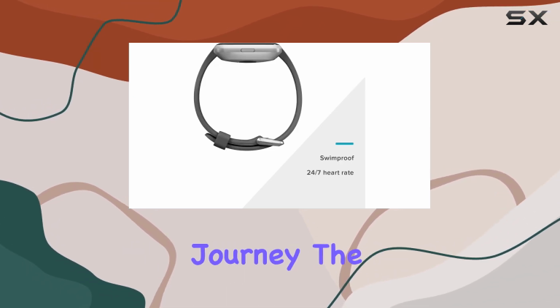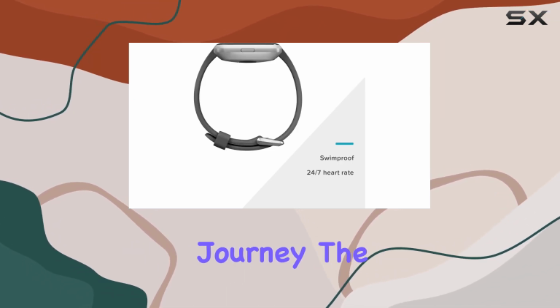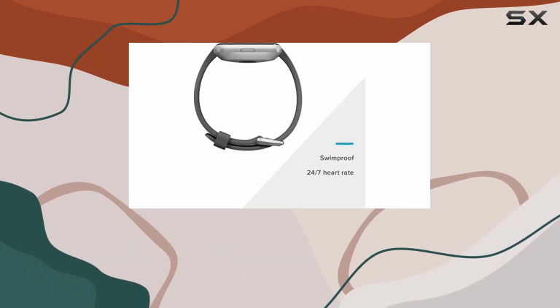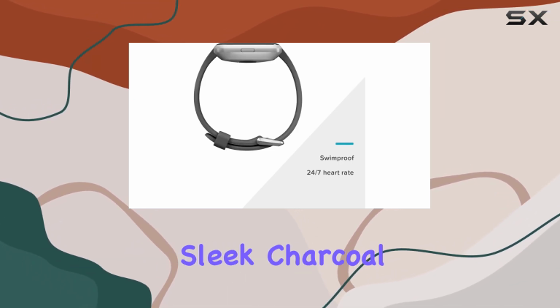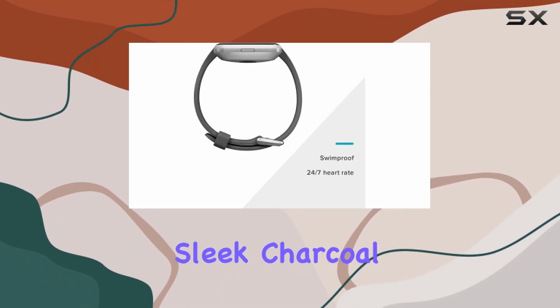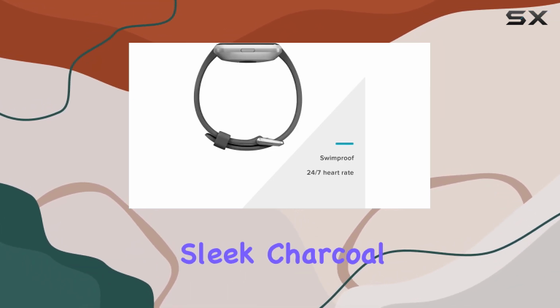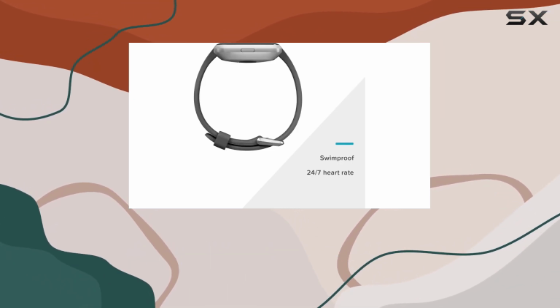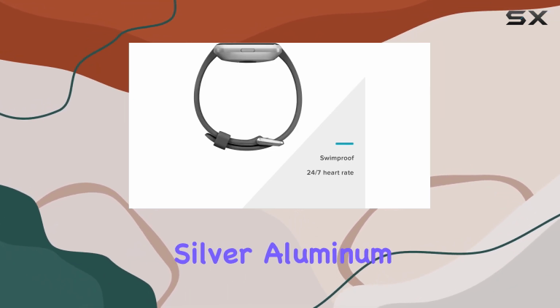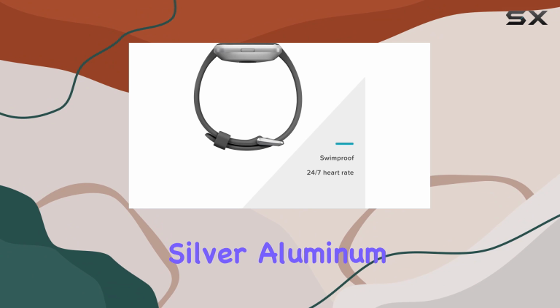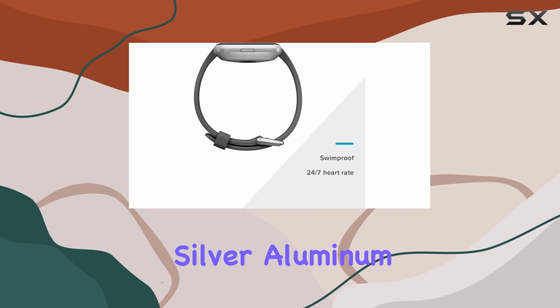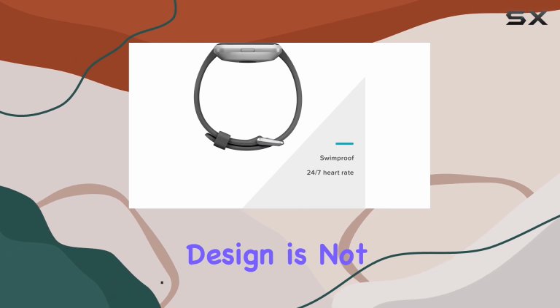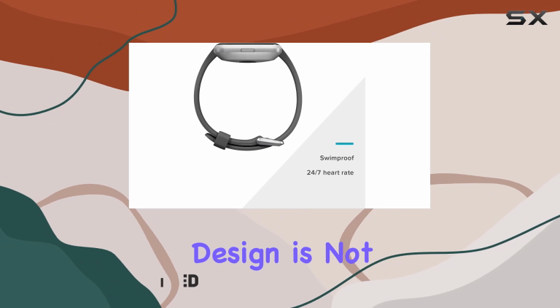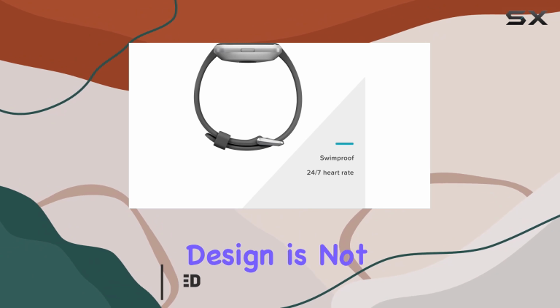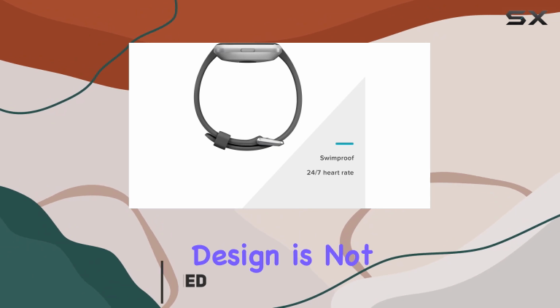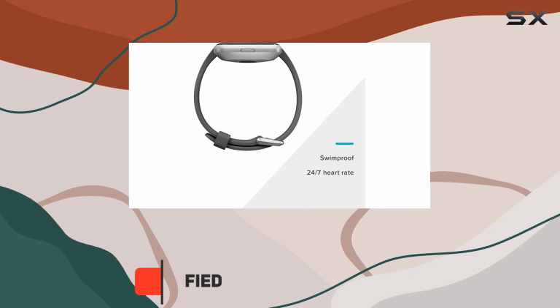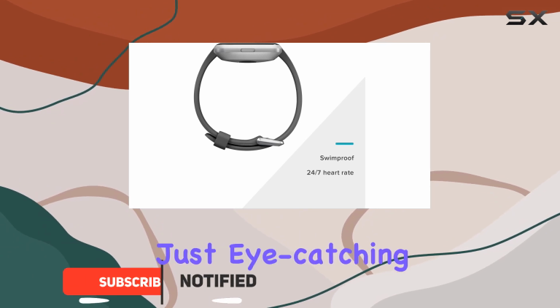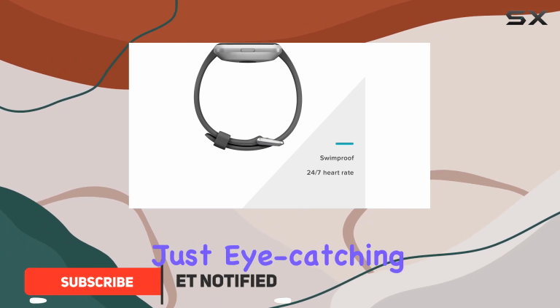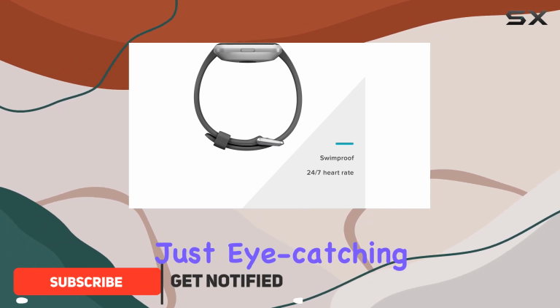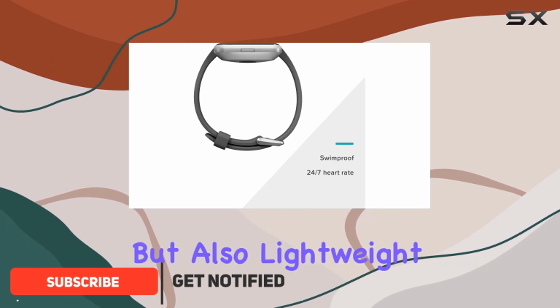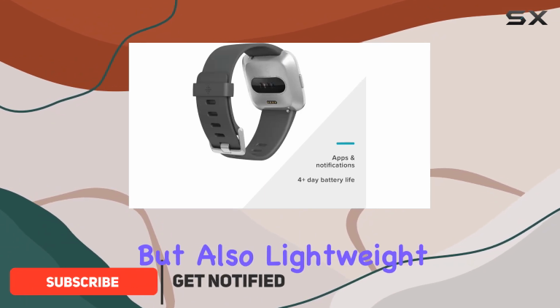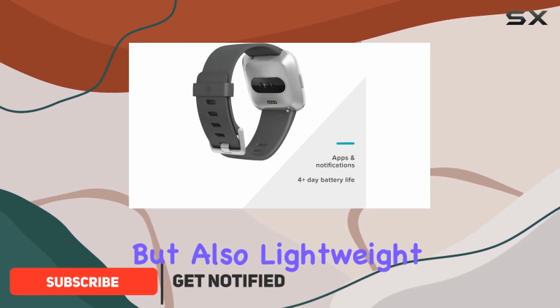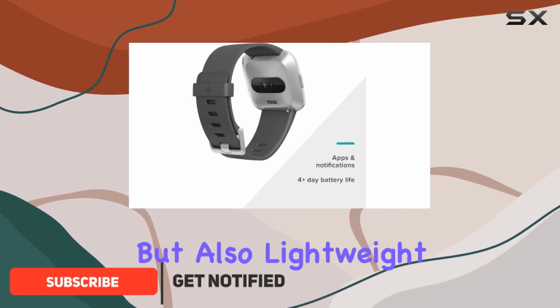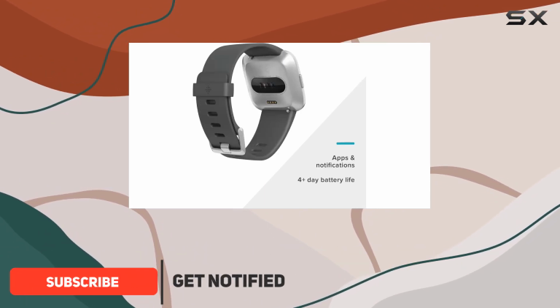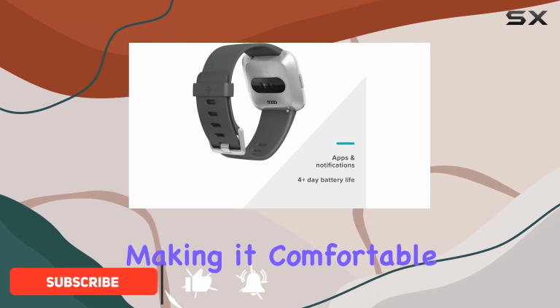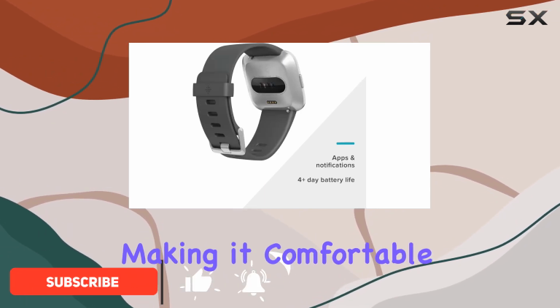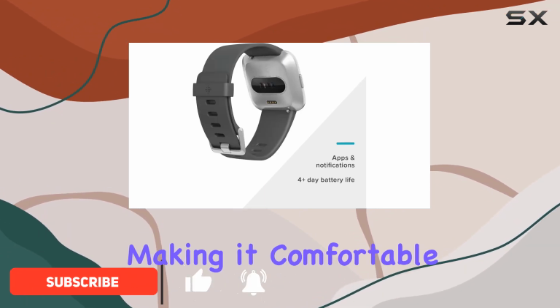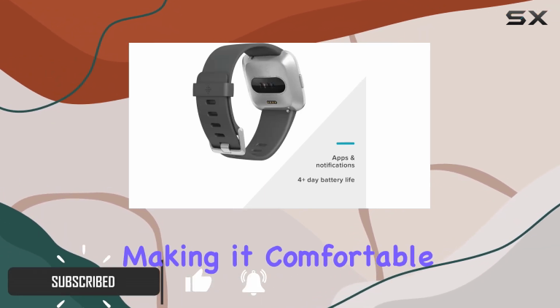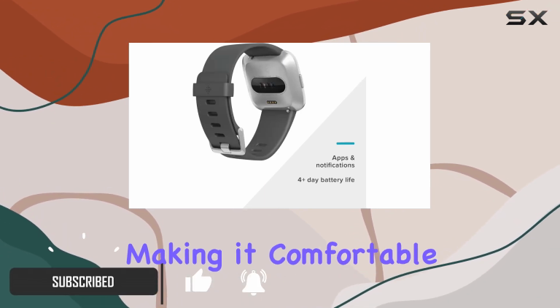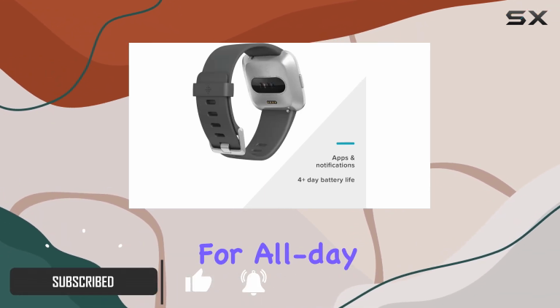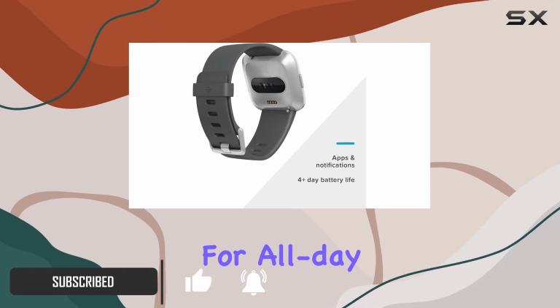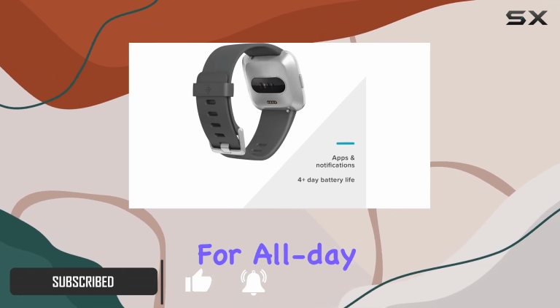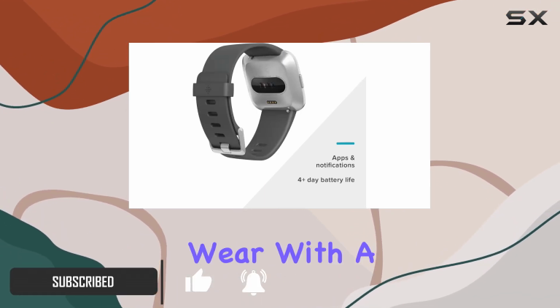The sleek charcoal silver aluminum design is not just eye-catching but also lightweight, making it comfortable for all-day wear.